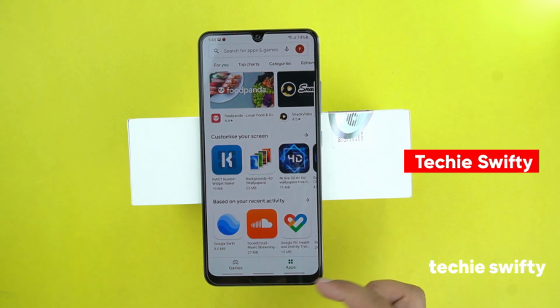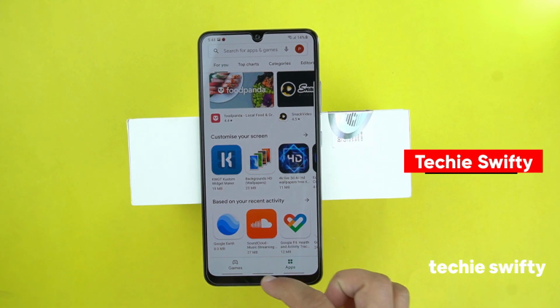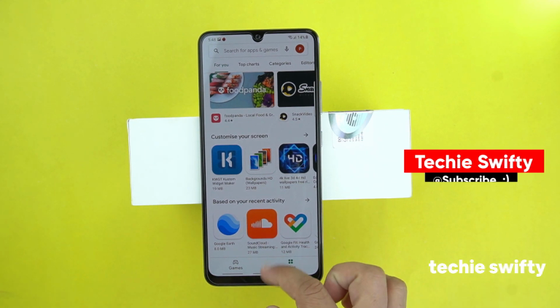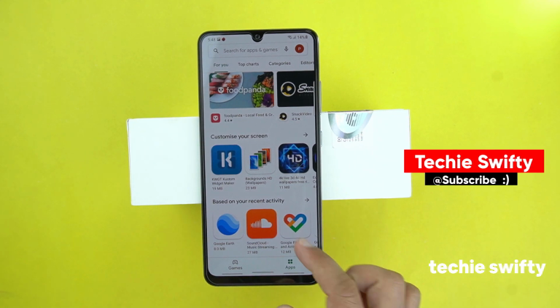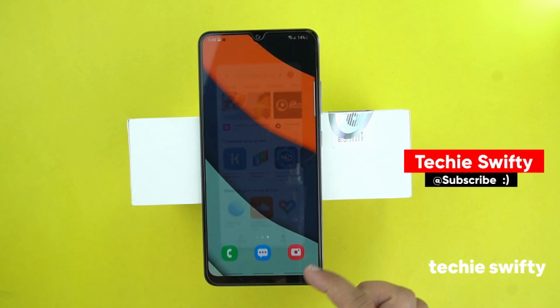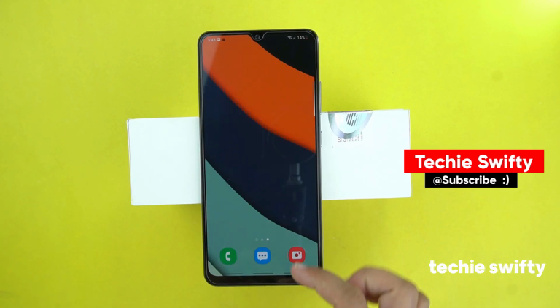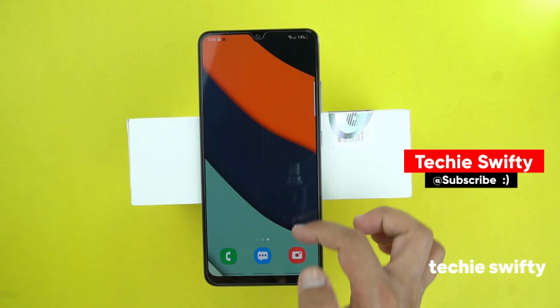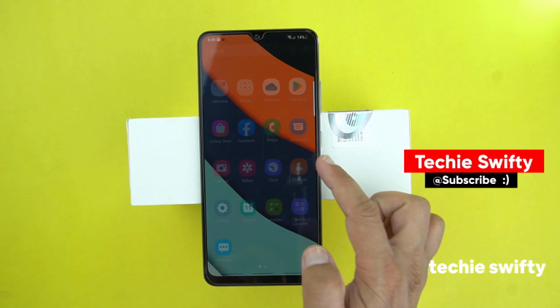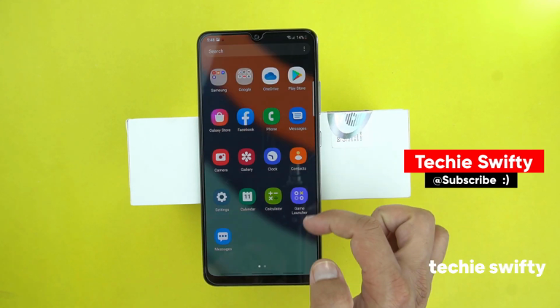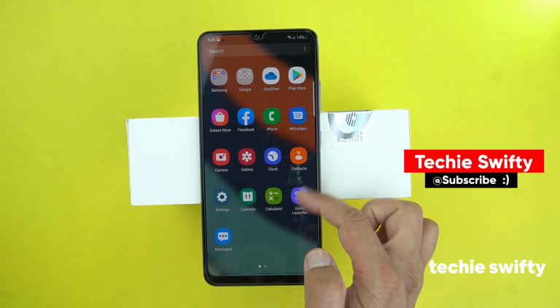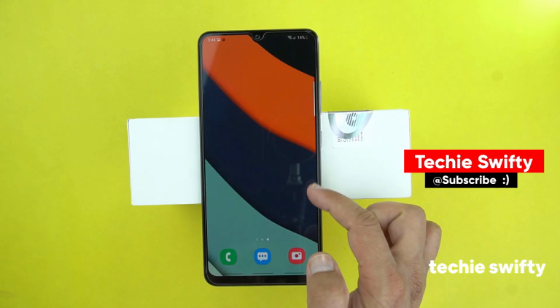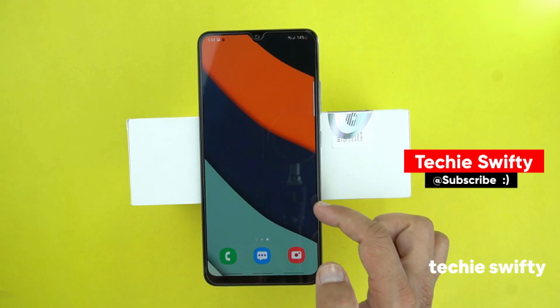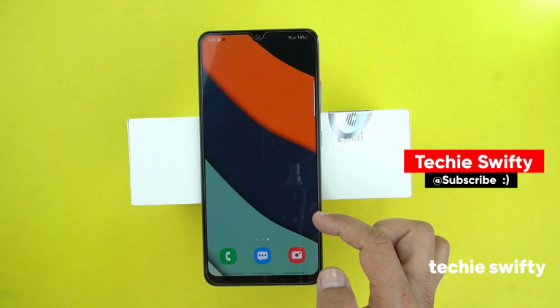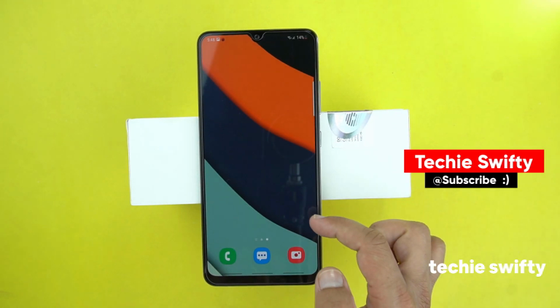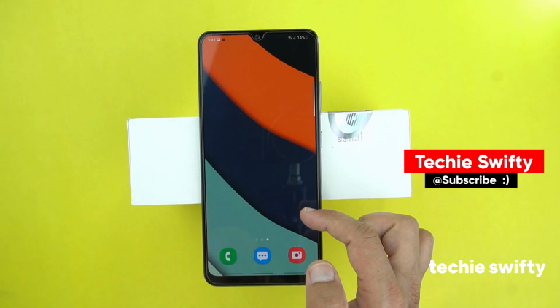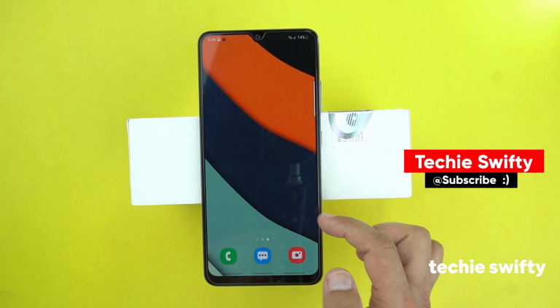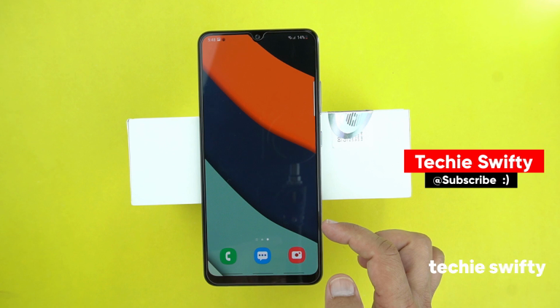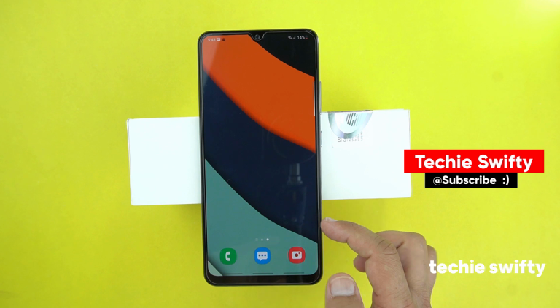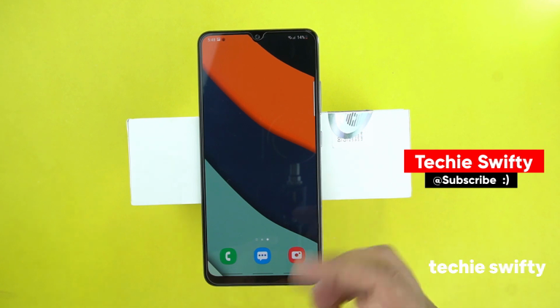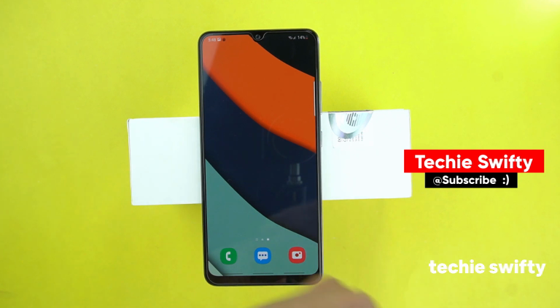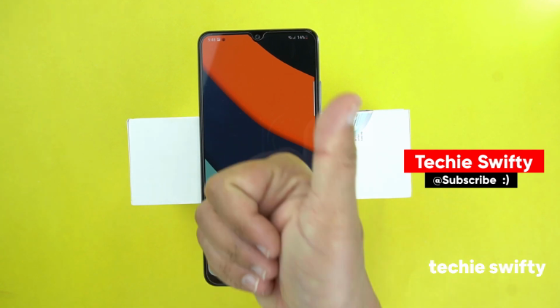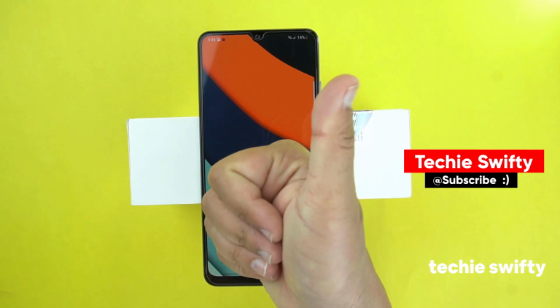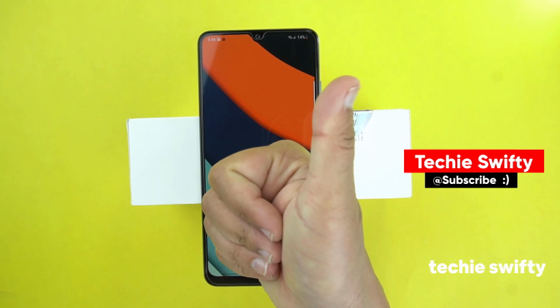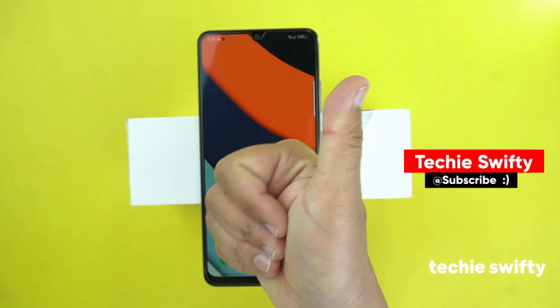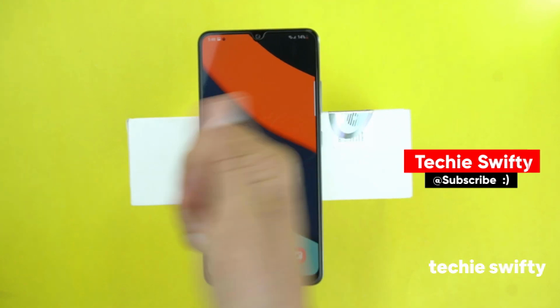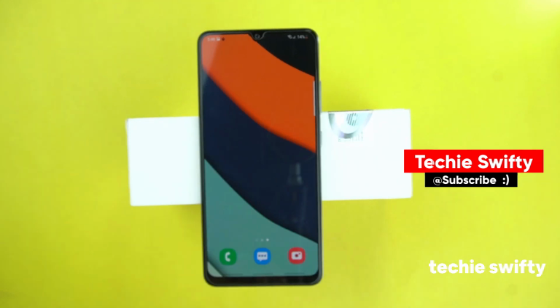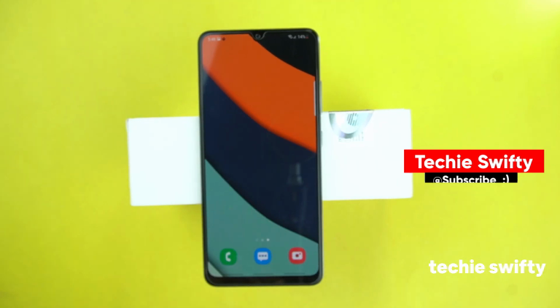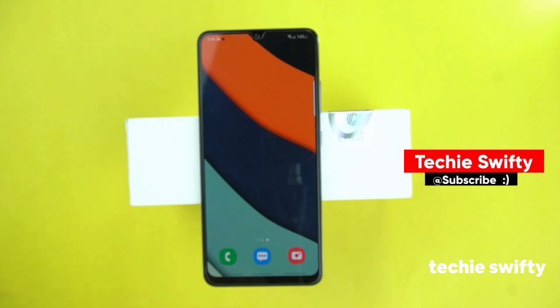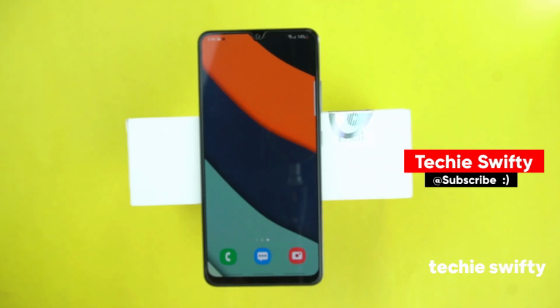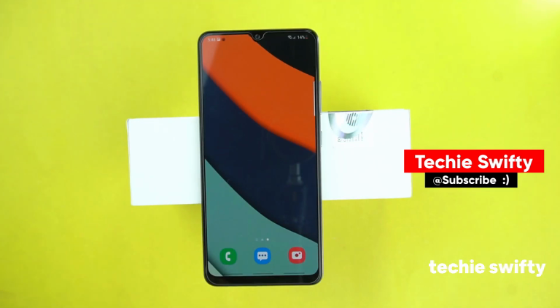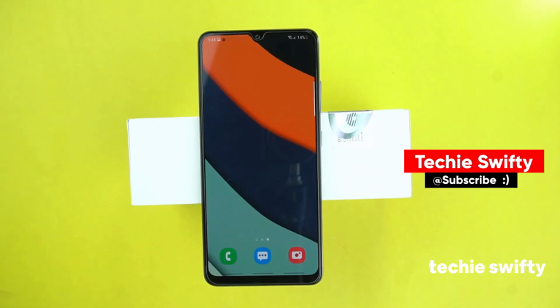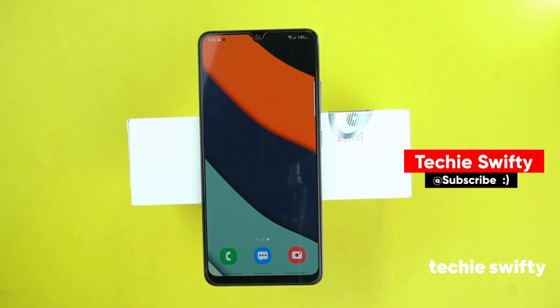So these were the methods by which you can take a screenshot on your Galaxy M12. If you found this video helpful, then please like it and subscribe to our channel. Goodbye!